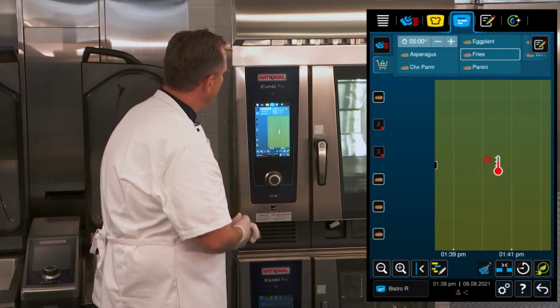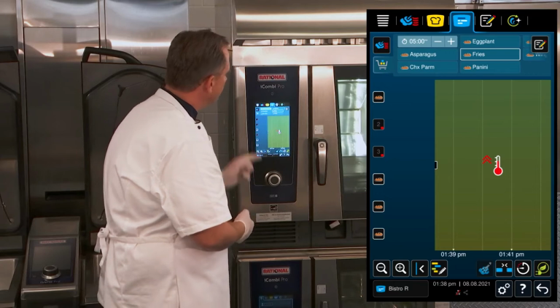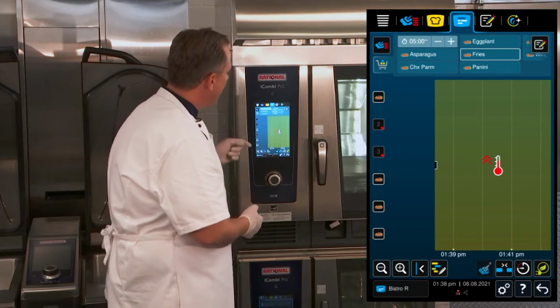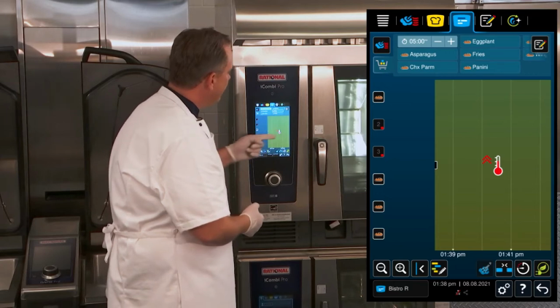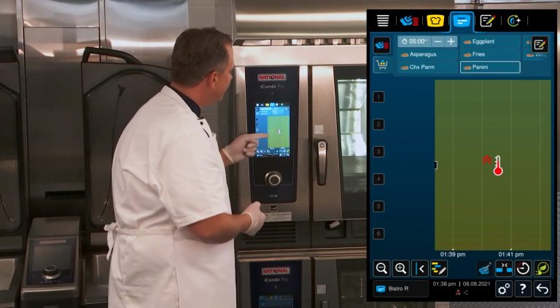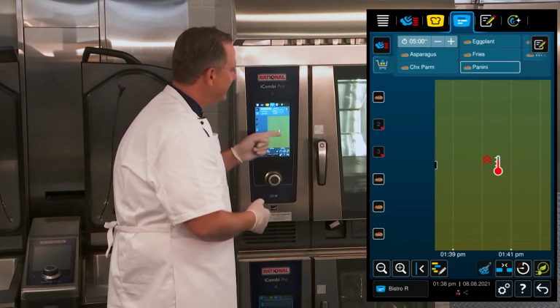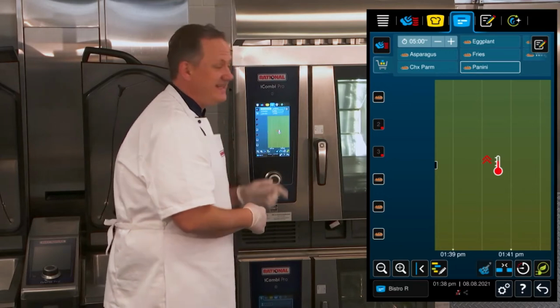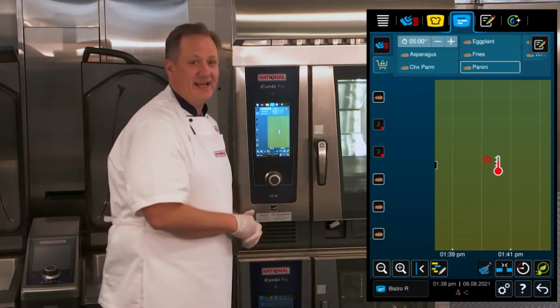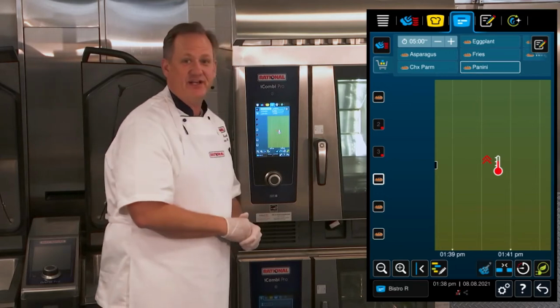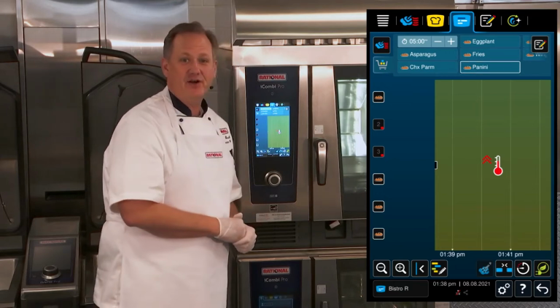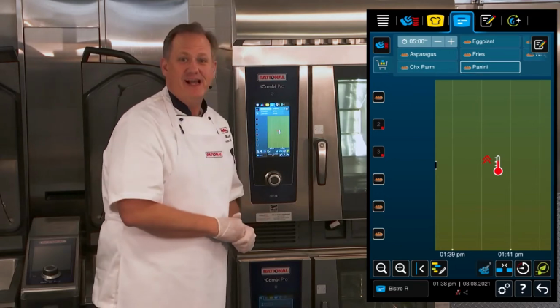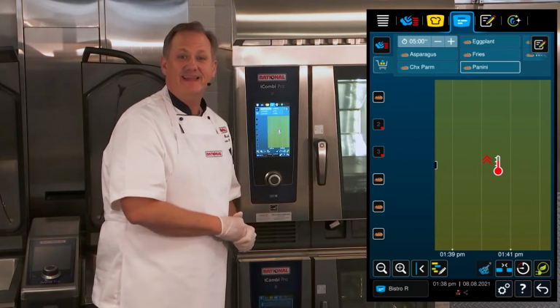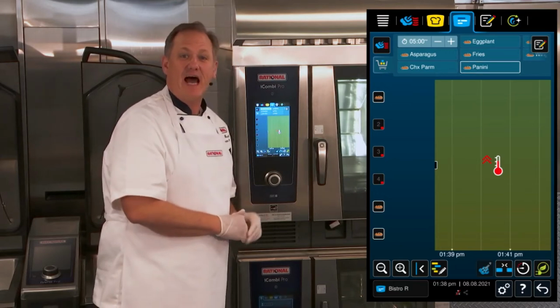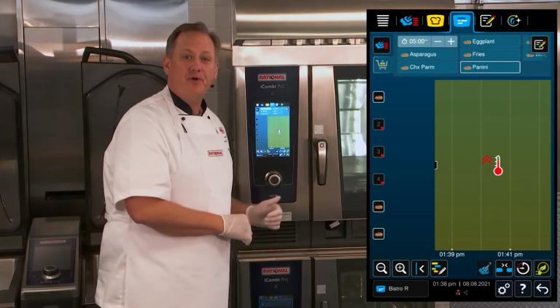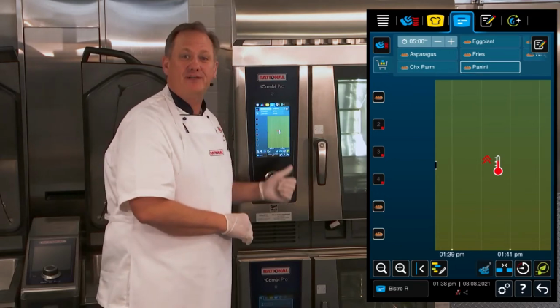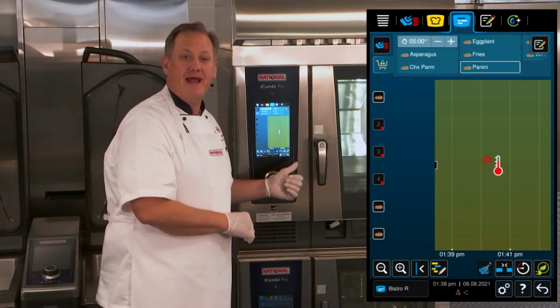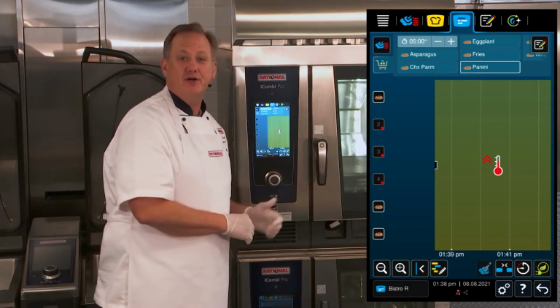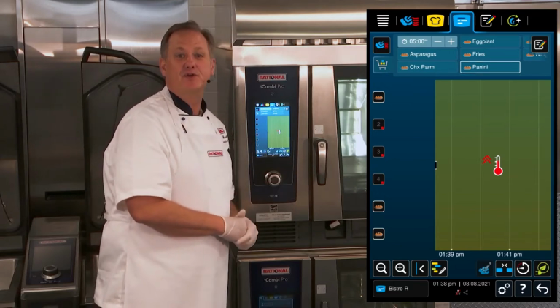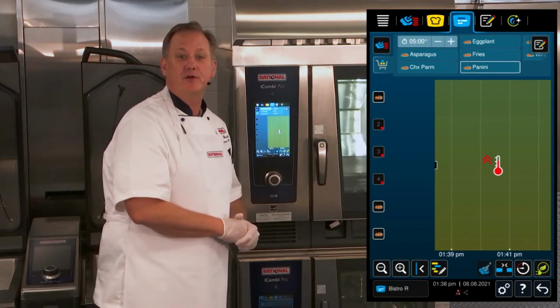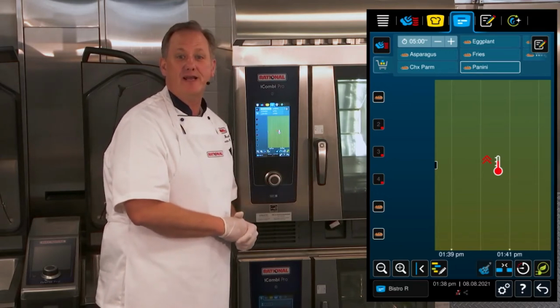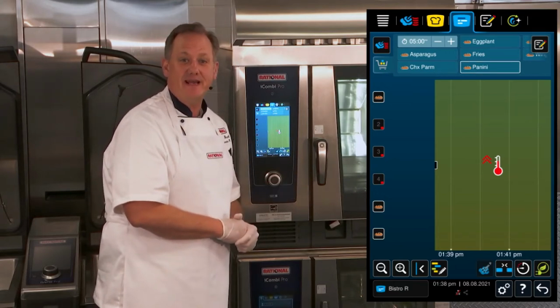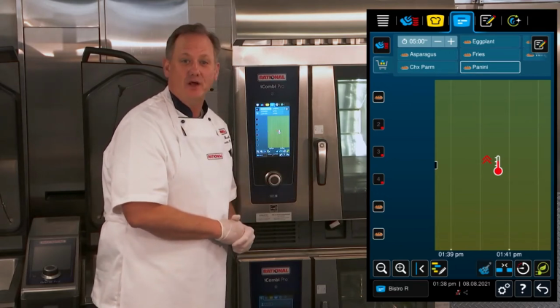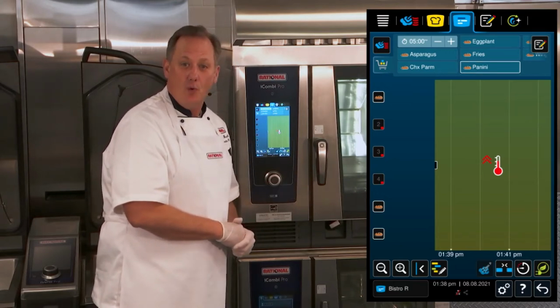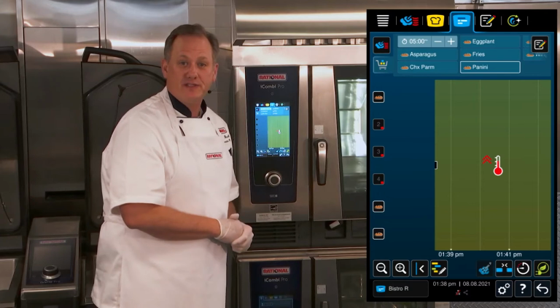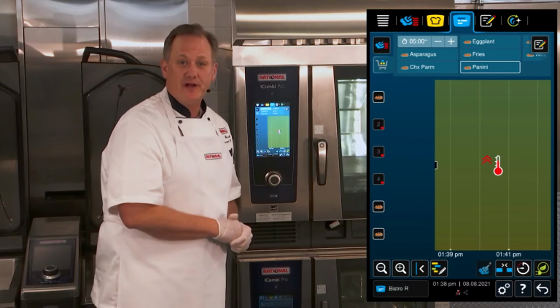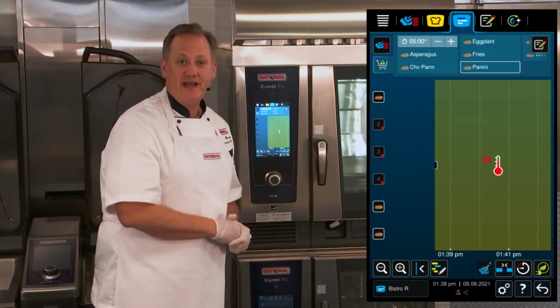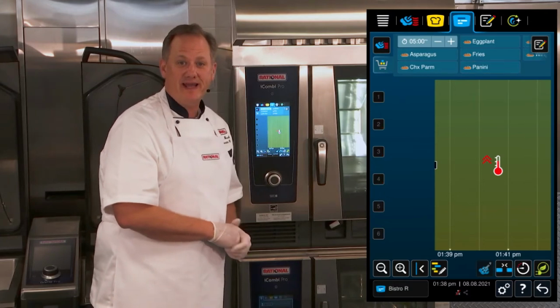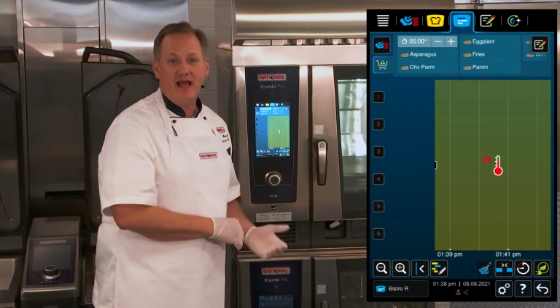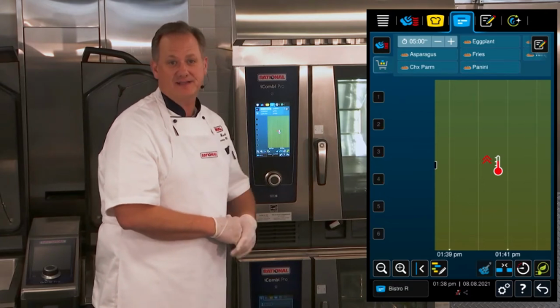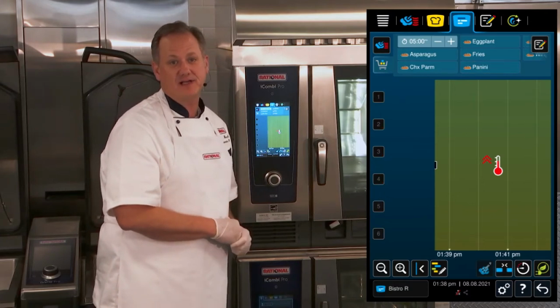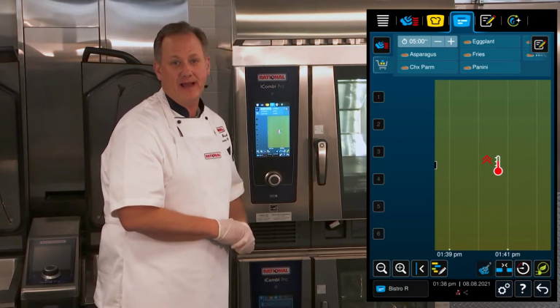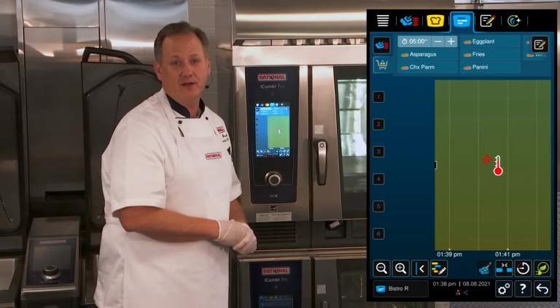Now you can see I get the indication here that the iProduction Manager is going to preheat. Once it's preheated, it'll ask us to come back and load.